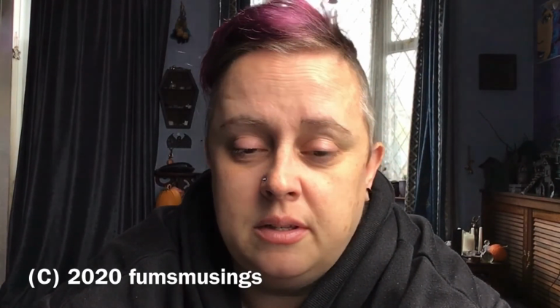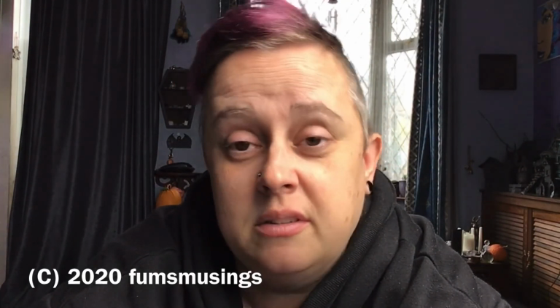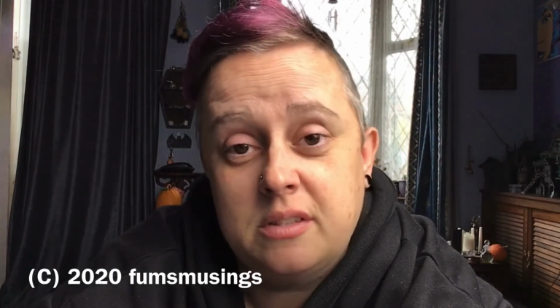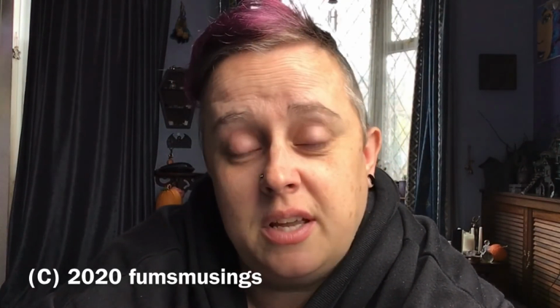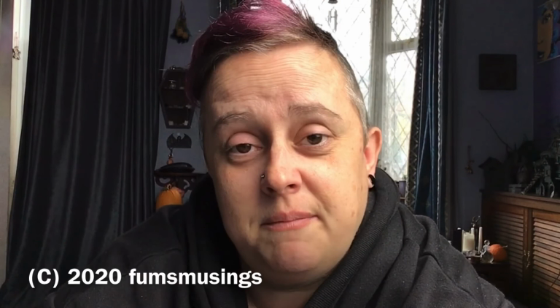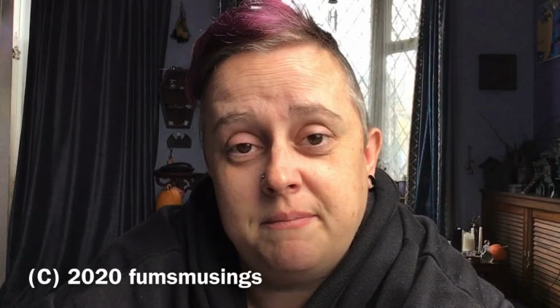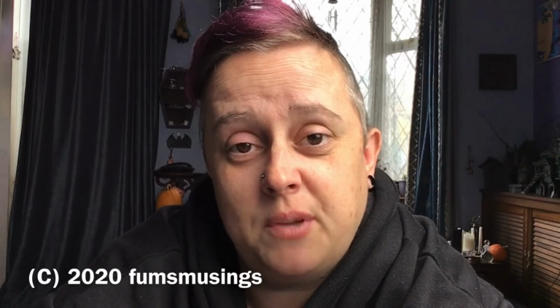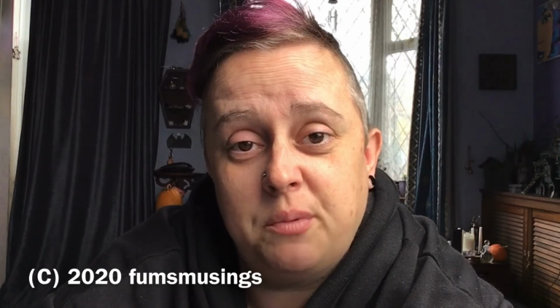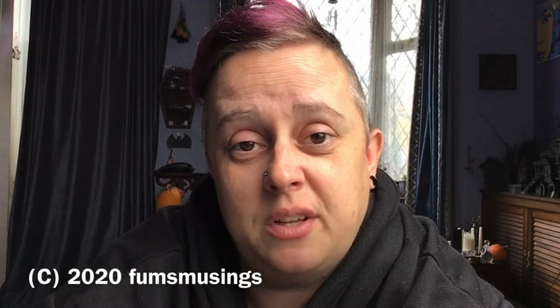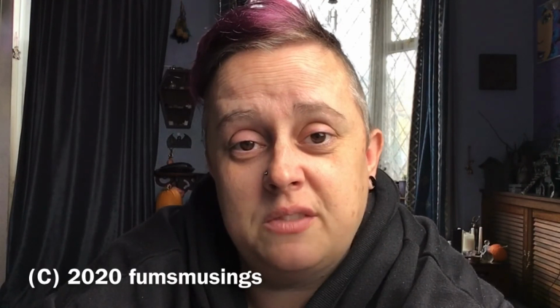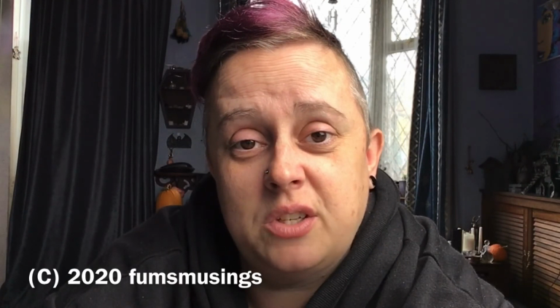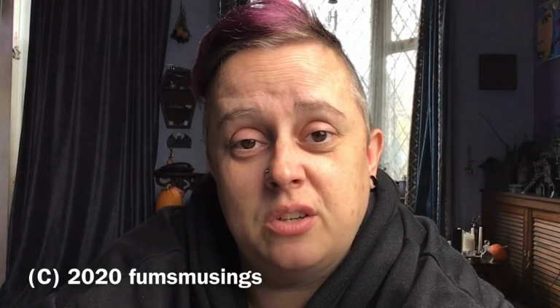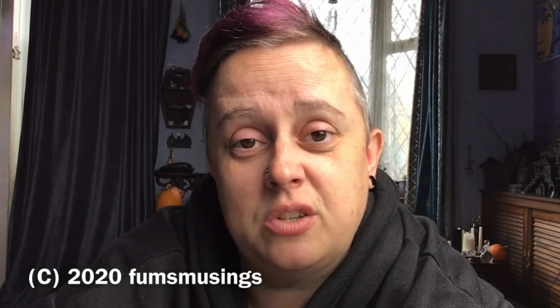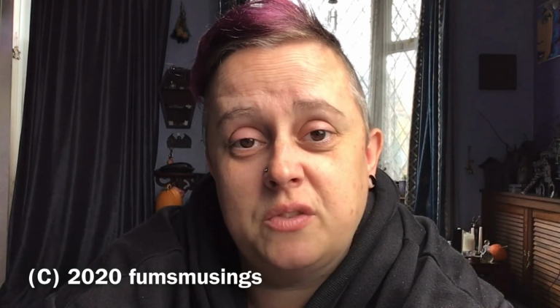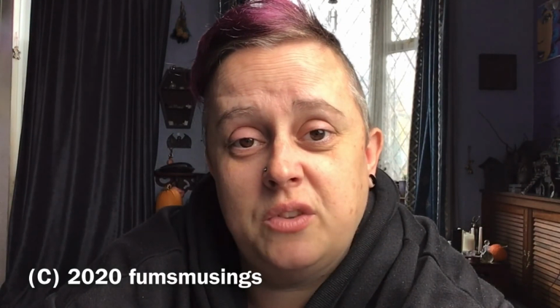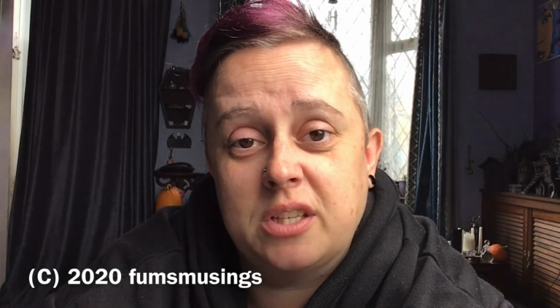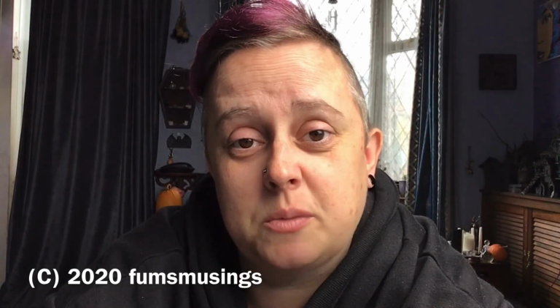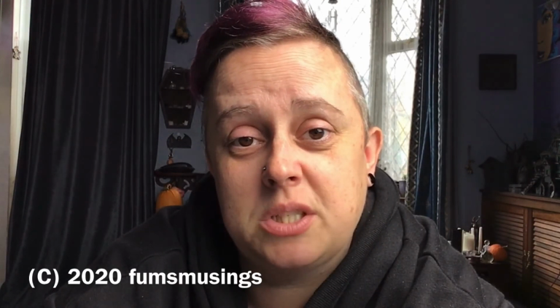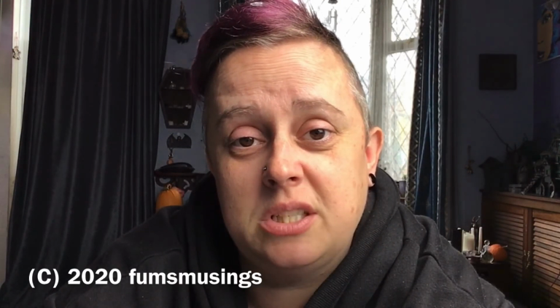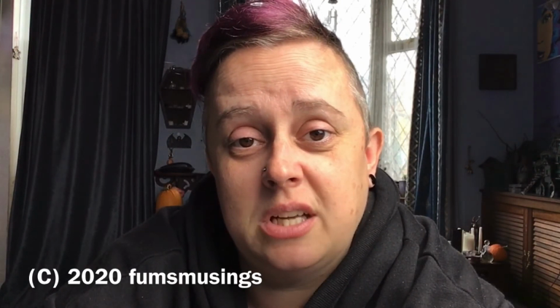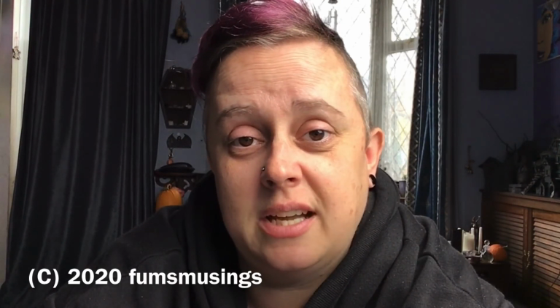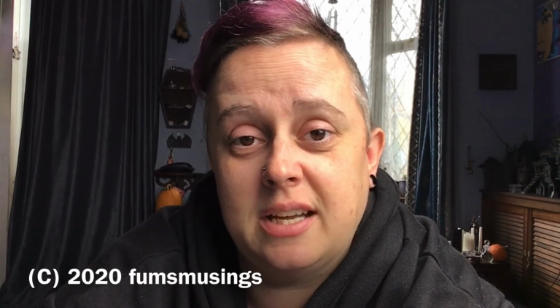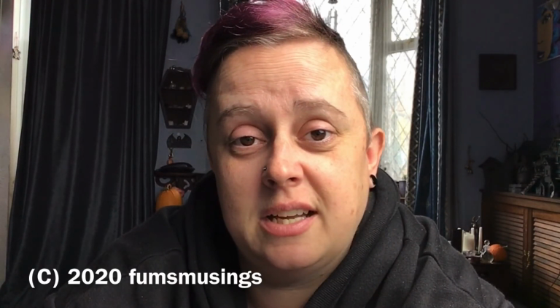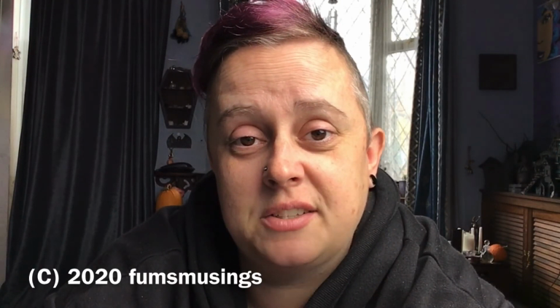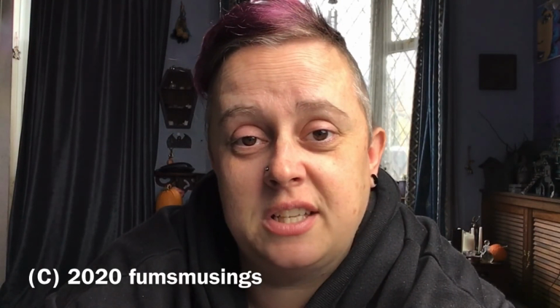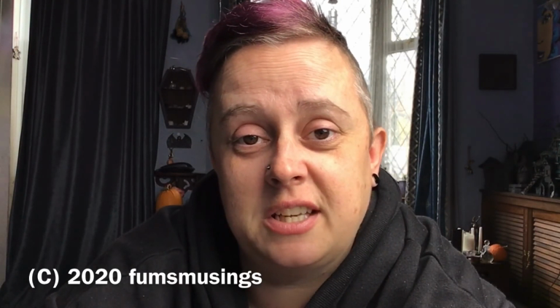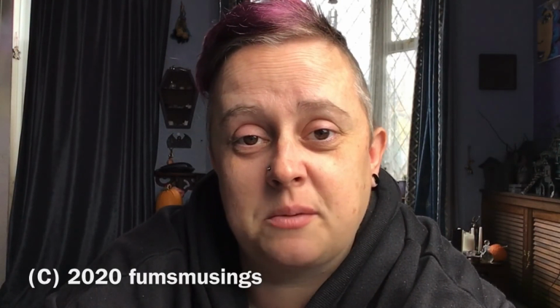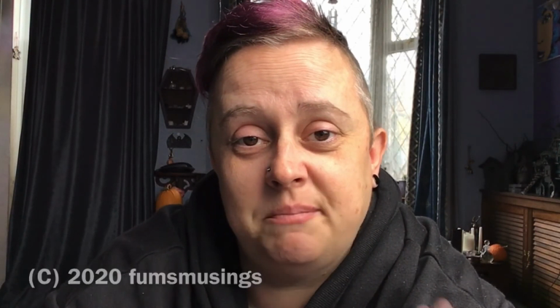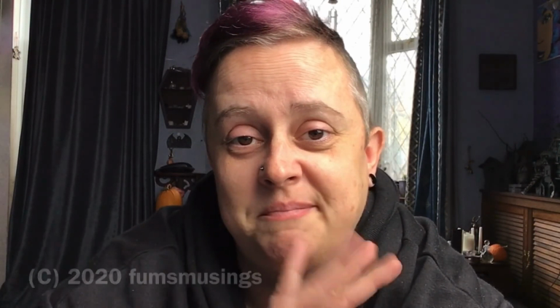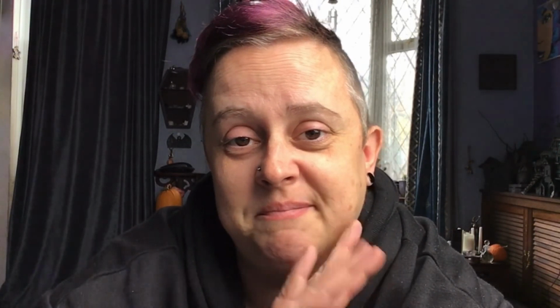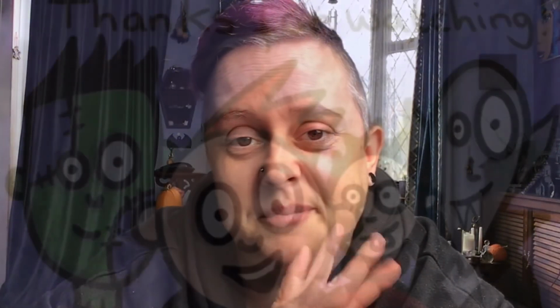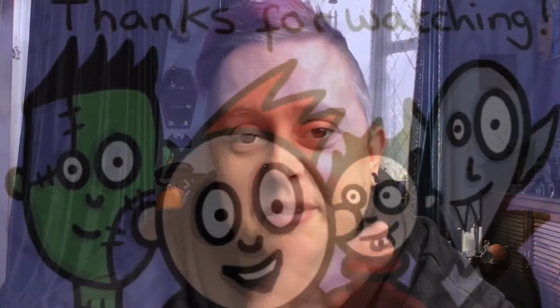I hope you found this video useful. Thanks for watching and I'll see you in the next one. Bye for now.